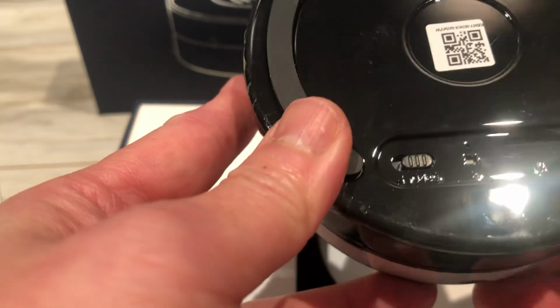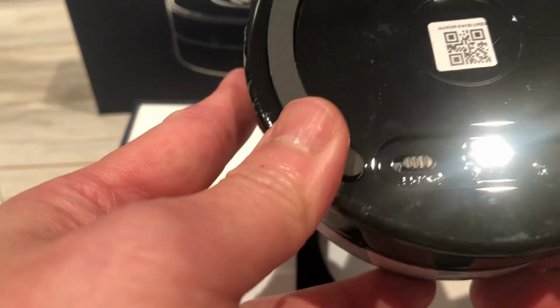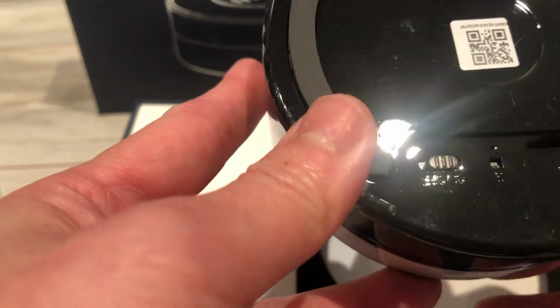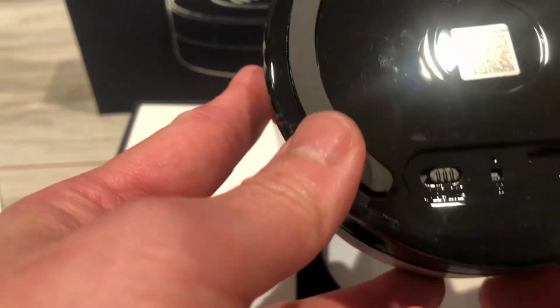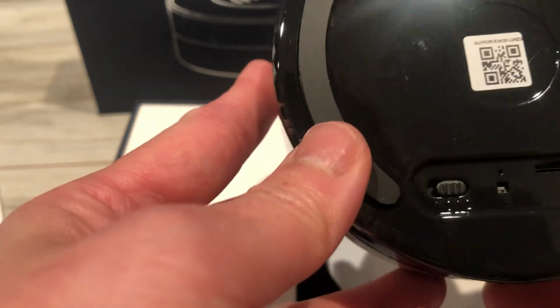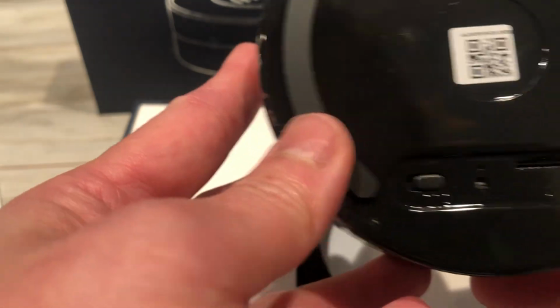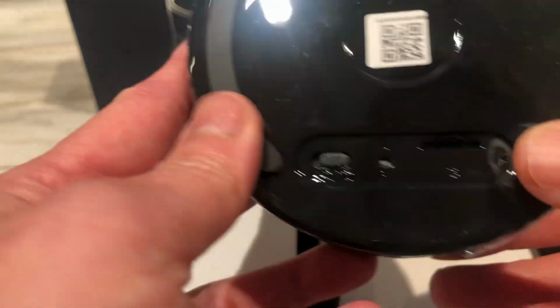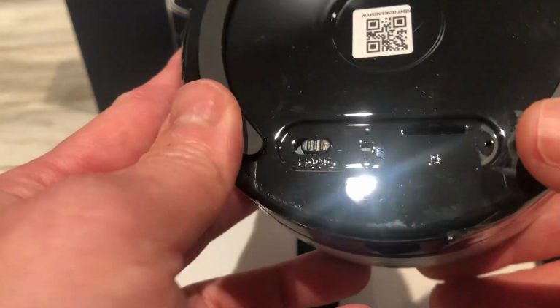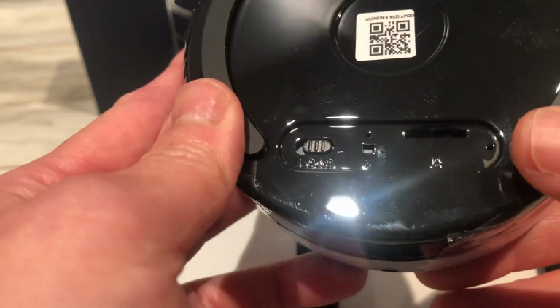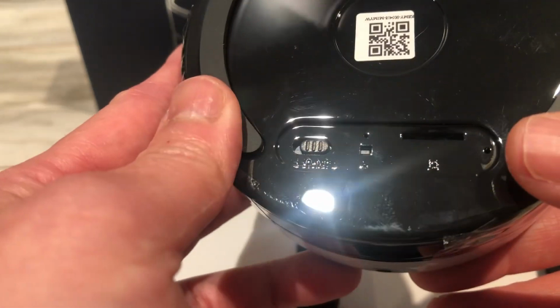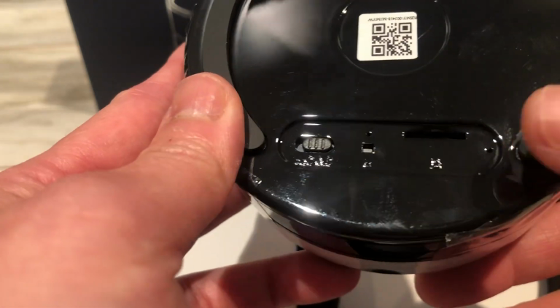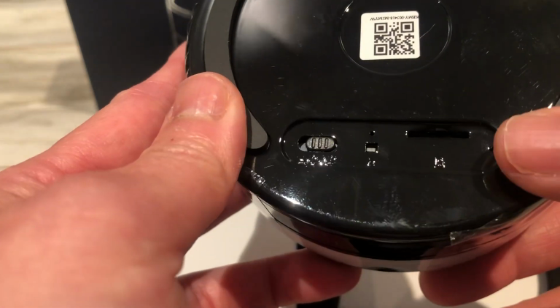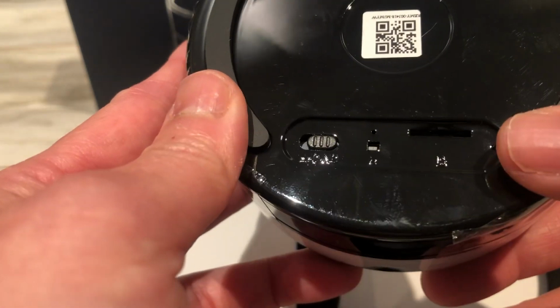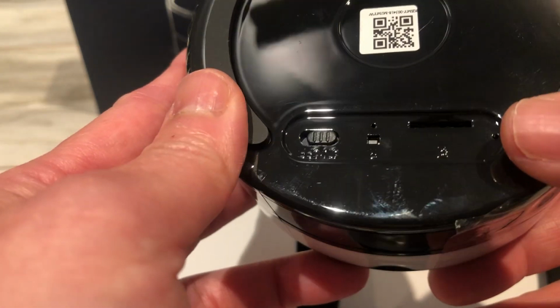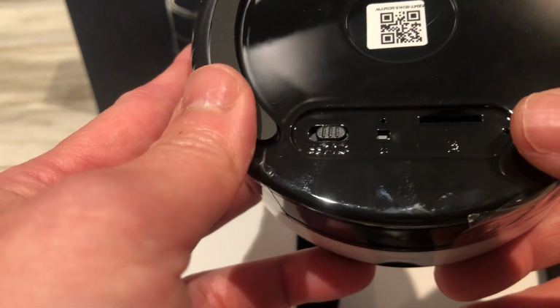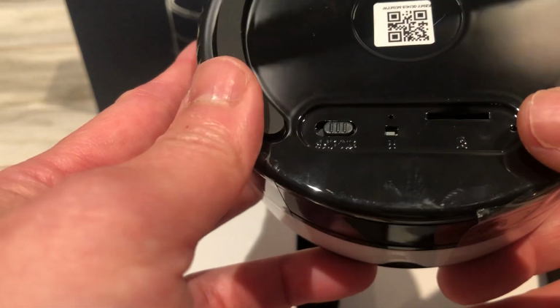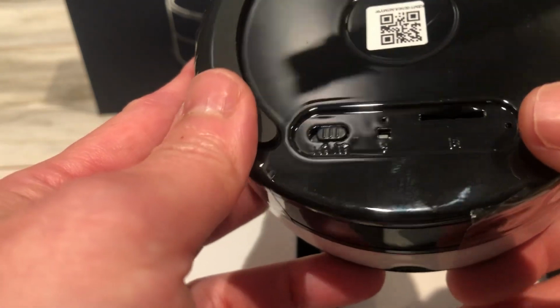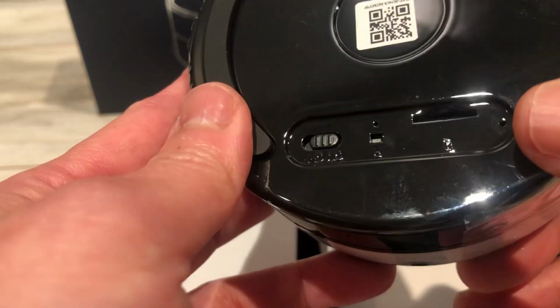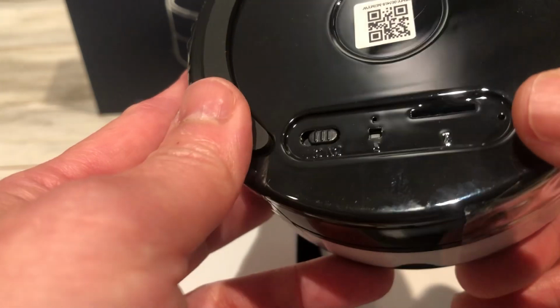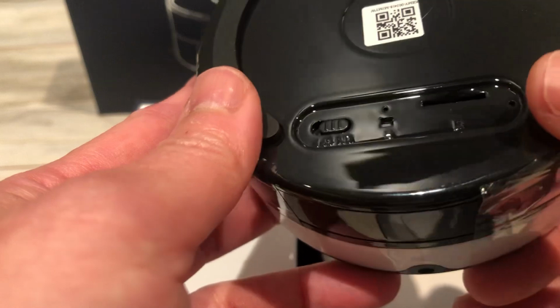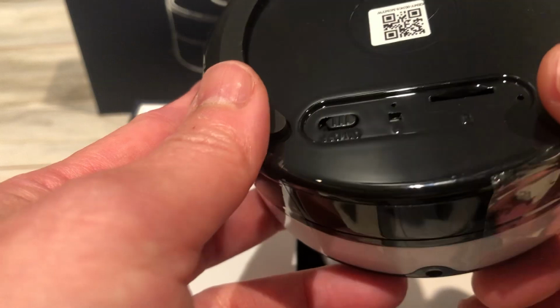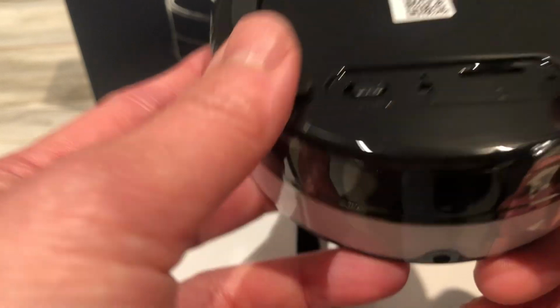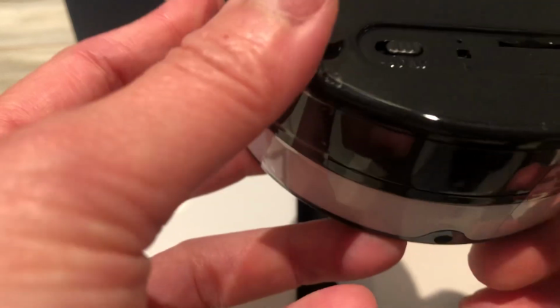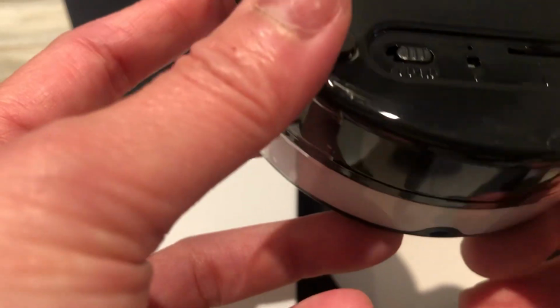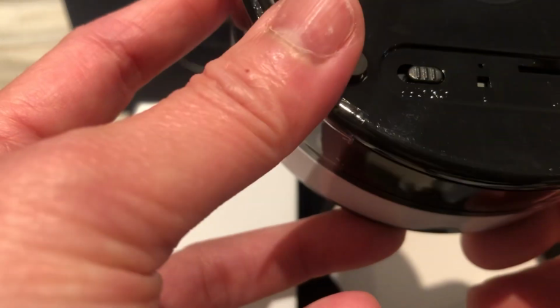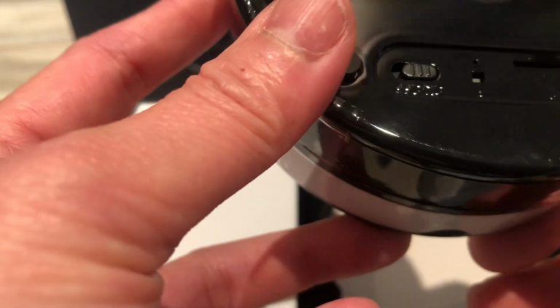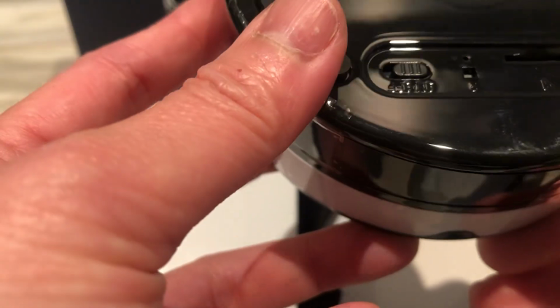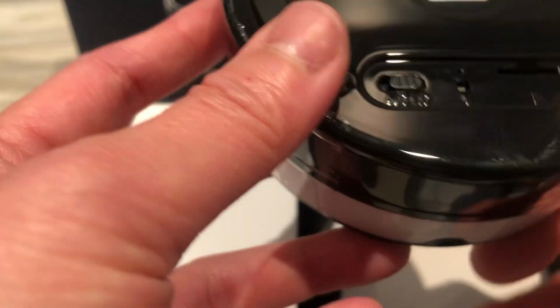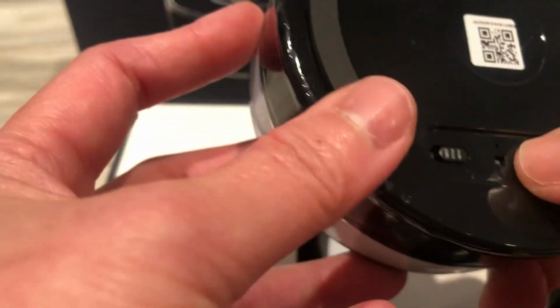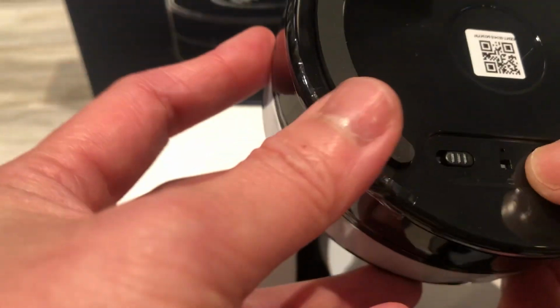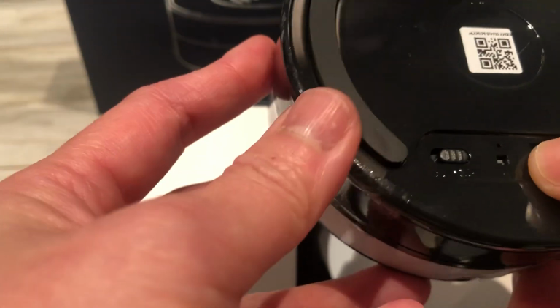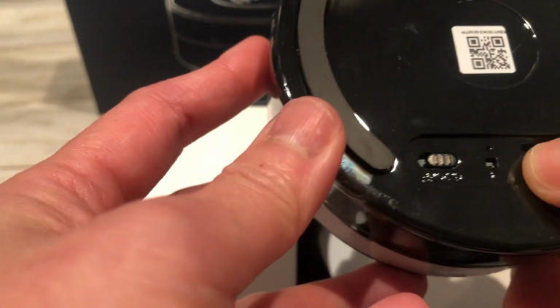You can put in the memory card, and there's also an on/off button and a reset button.